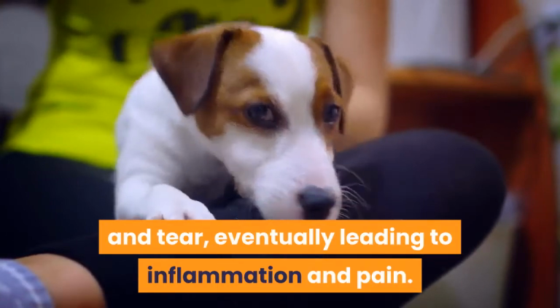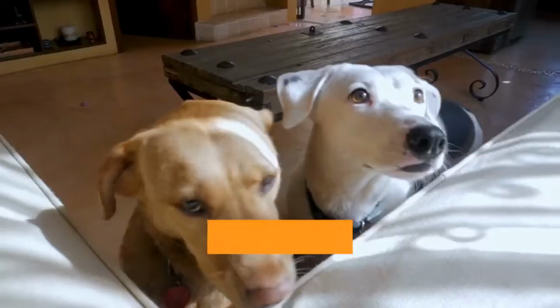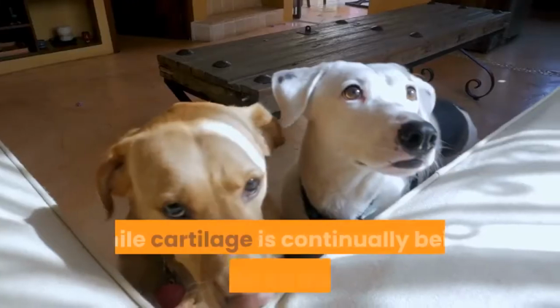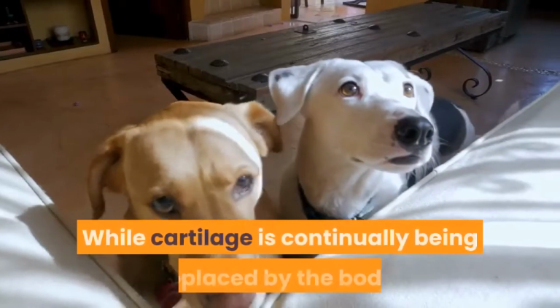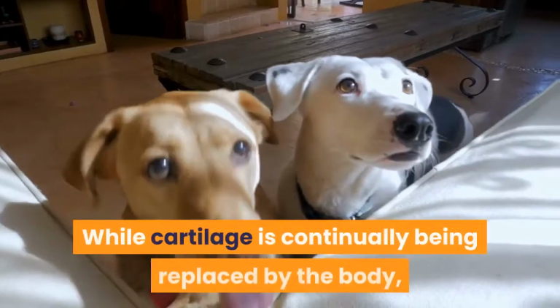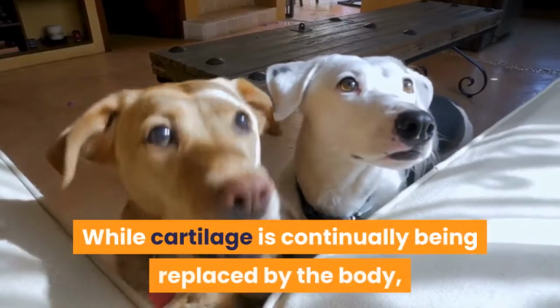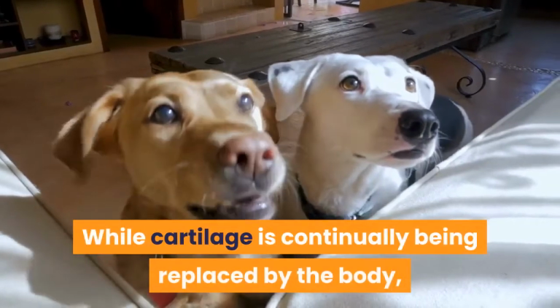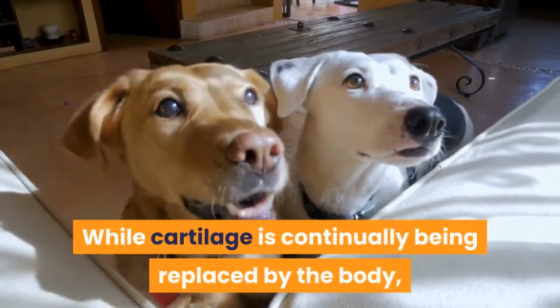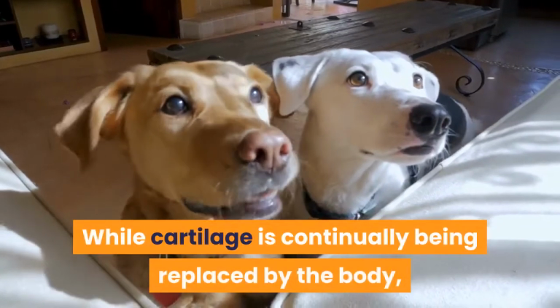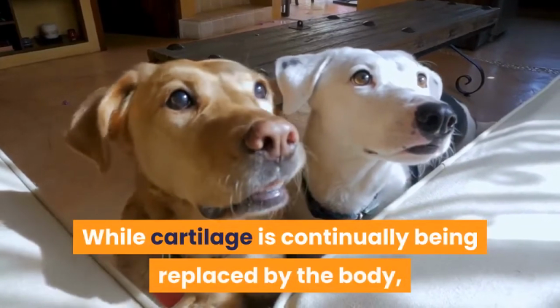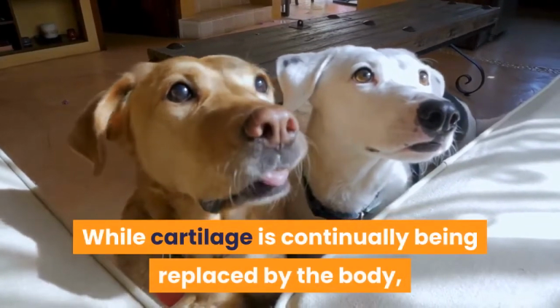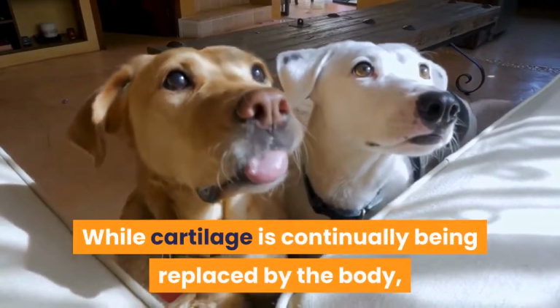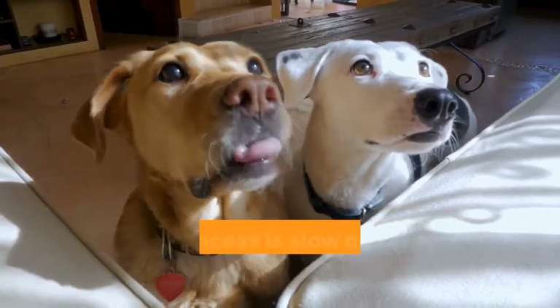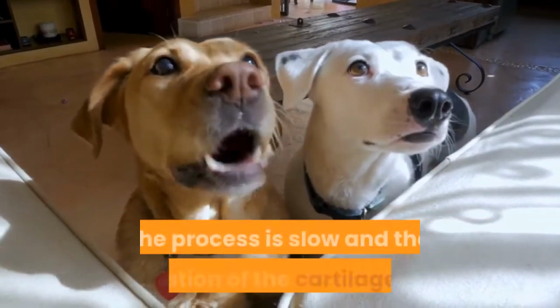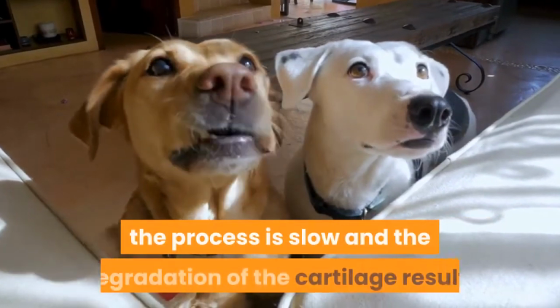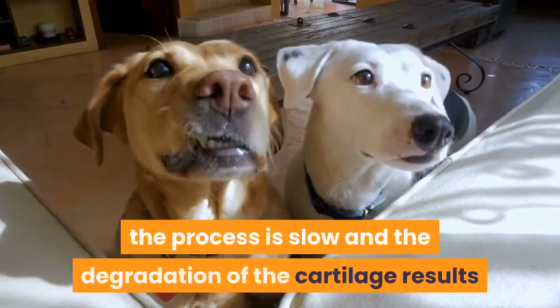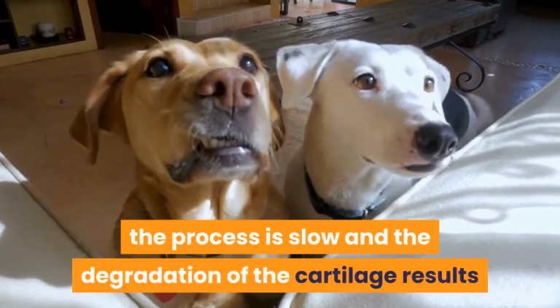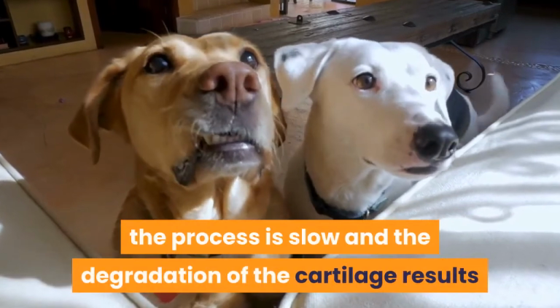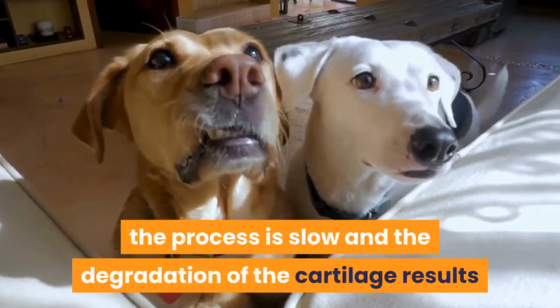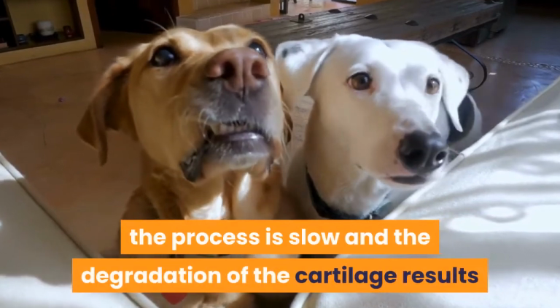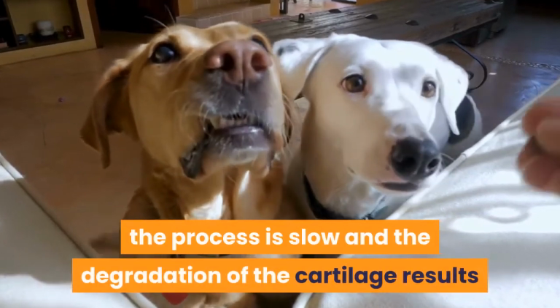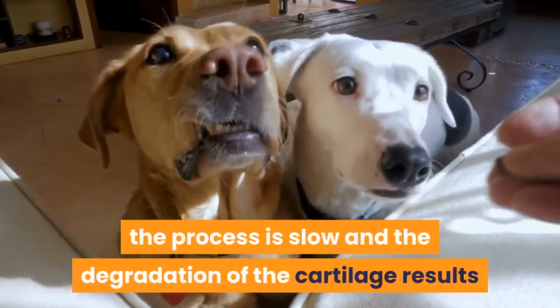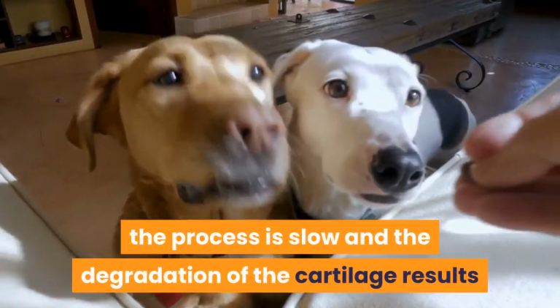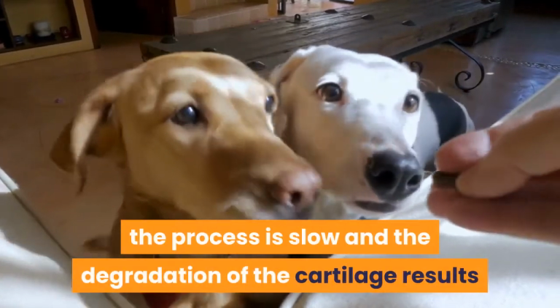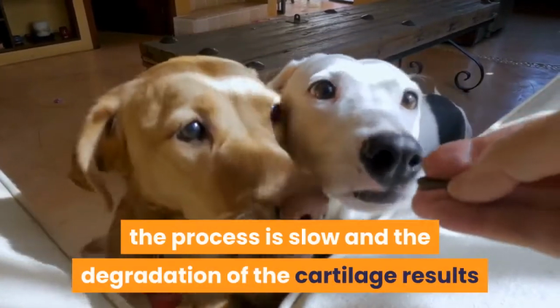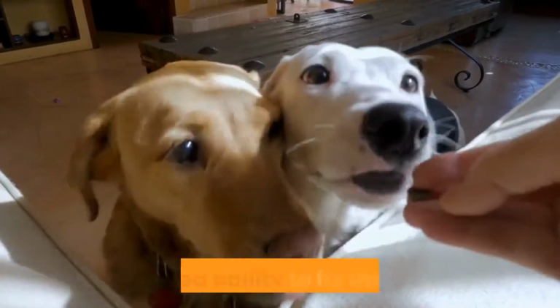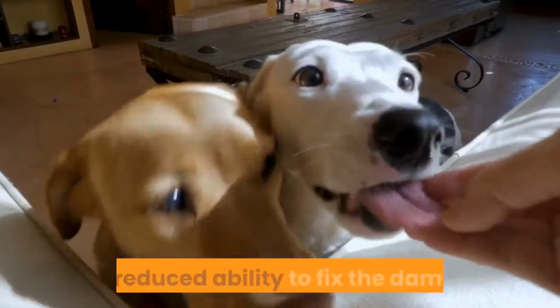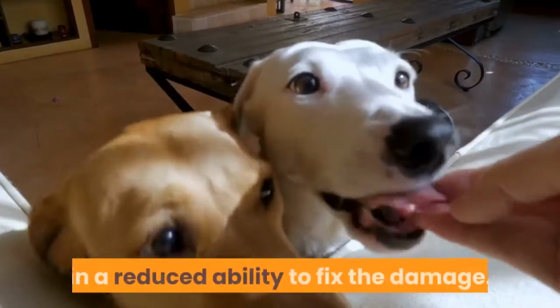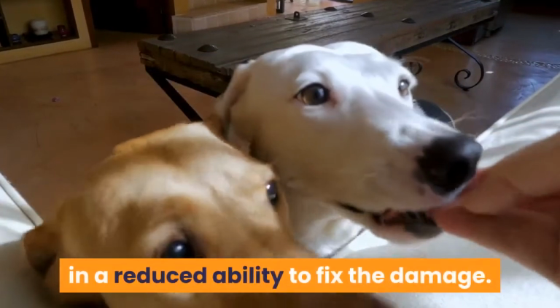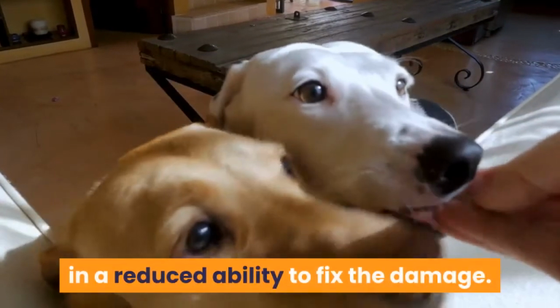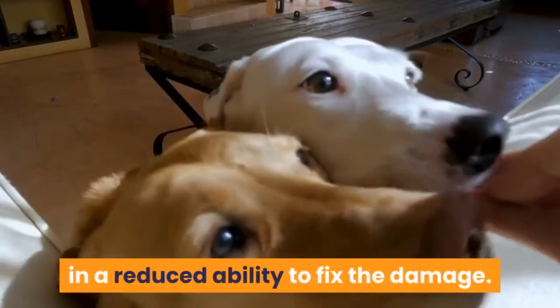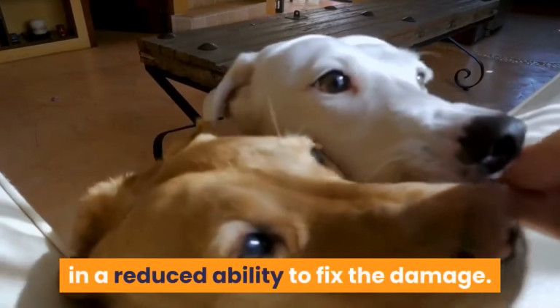Eventually leading to inflammation and pain. While cartilage is continually being replaced by the body, the process is slow and the degradation of the cartilage results in a reduced ability to fix the damage.